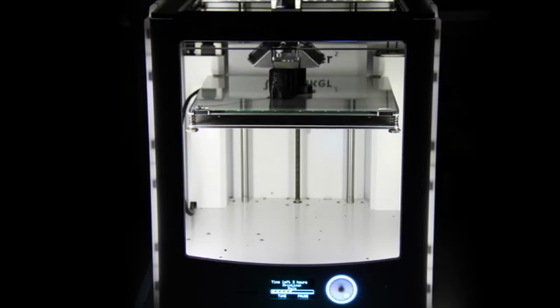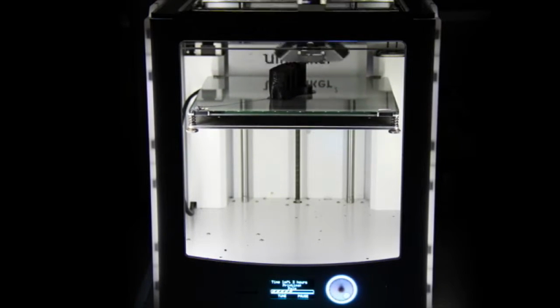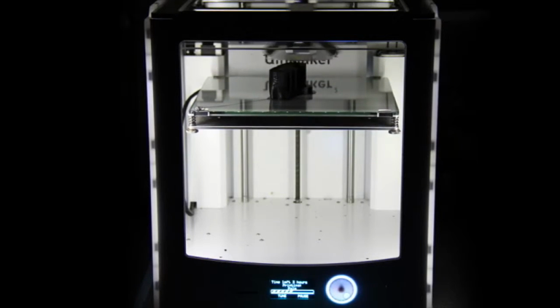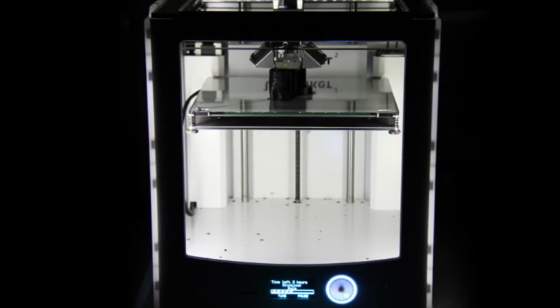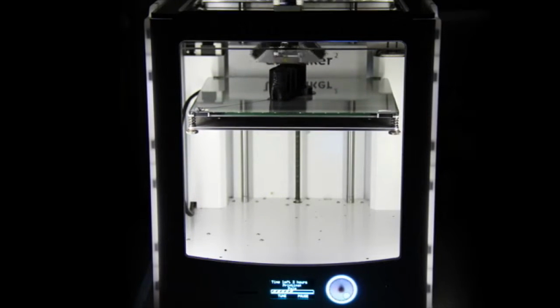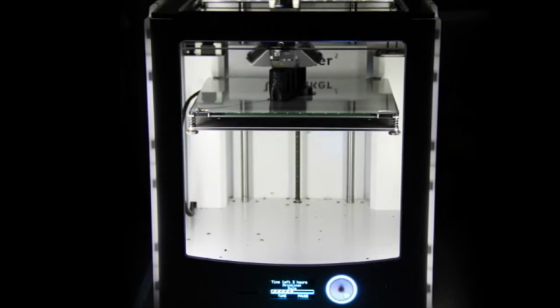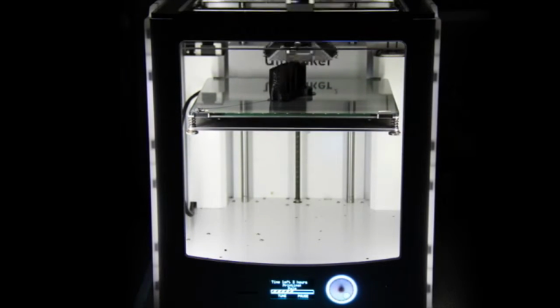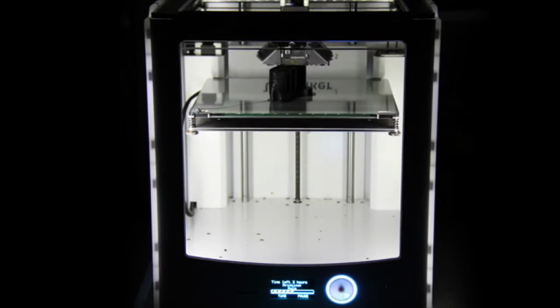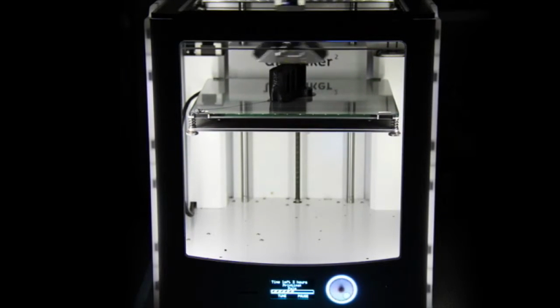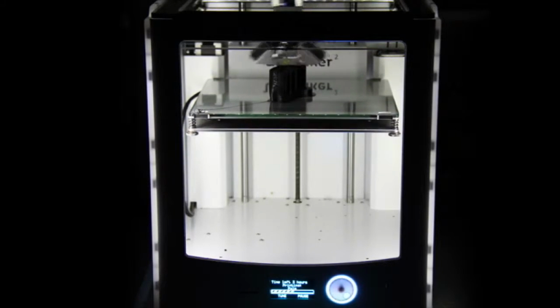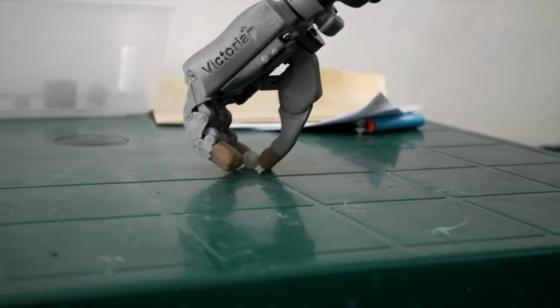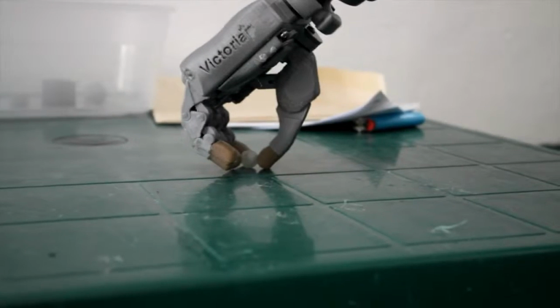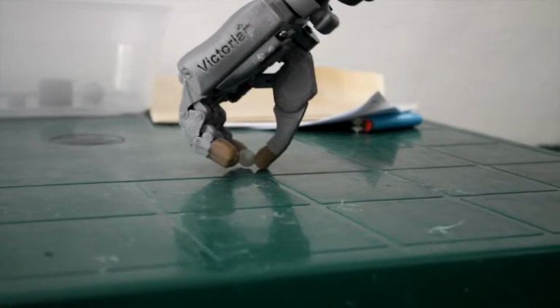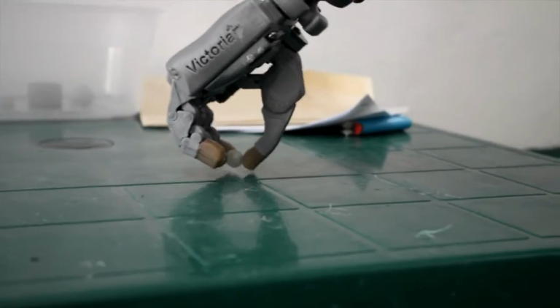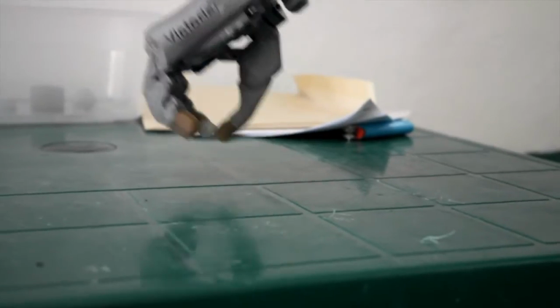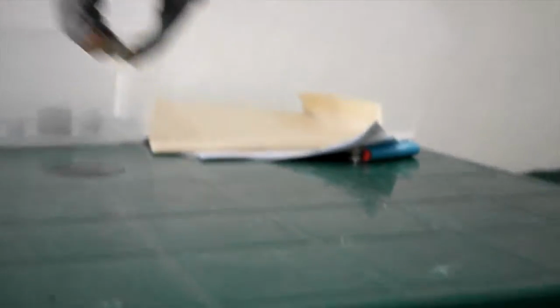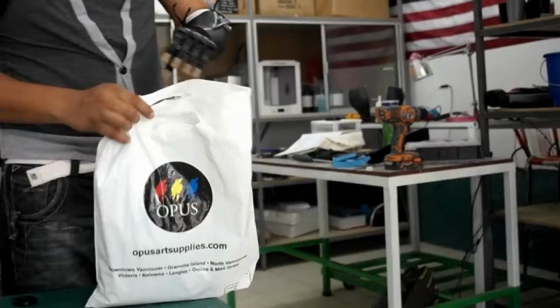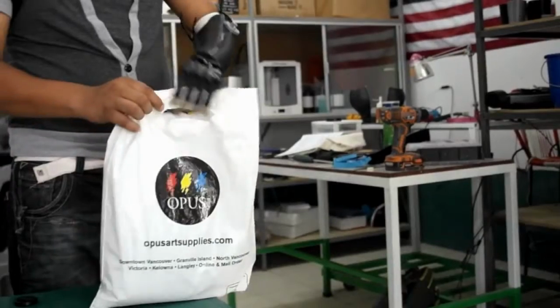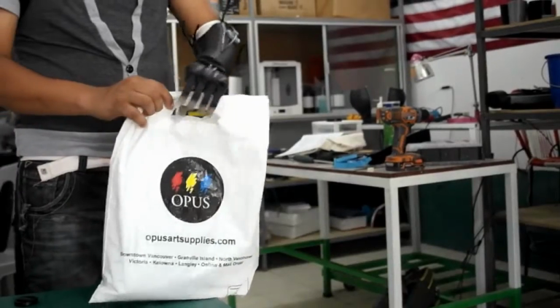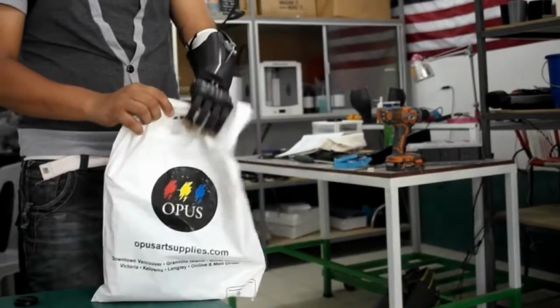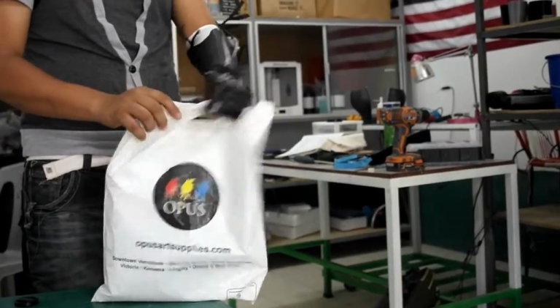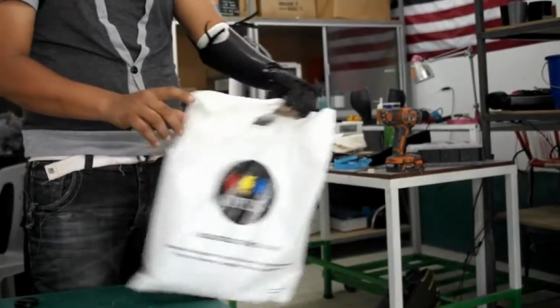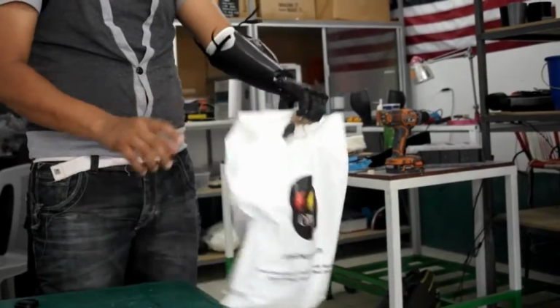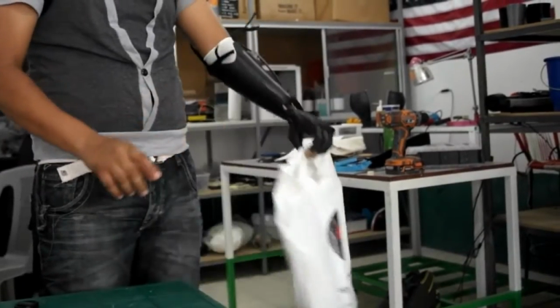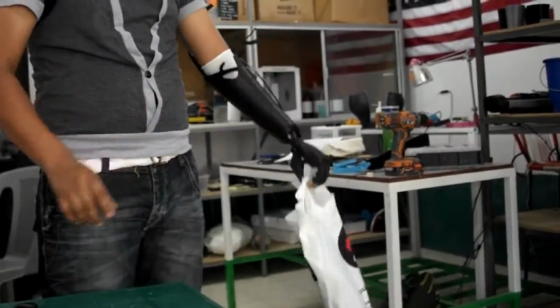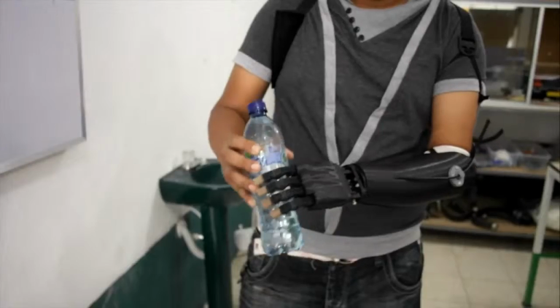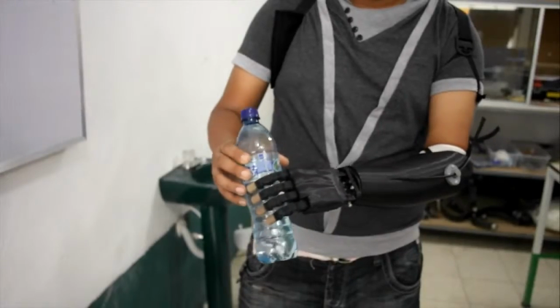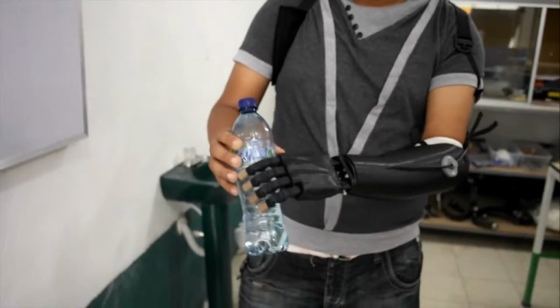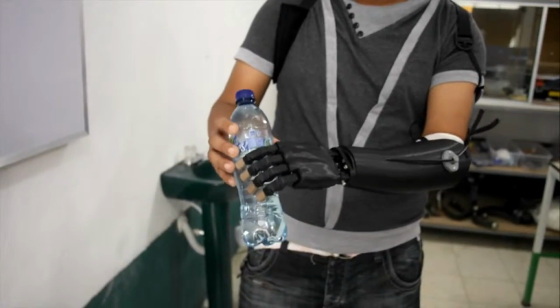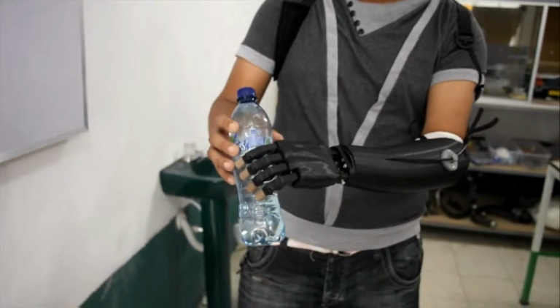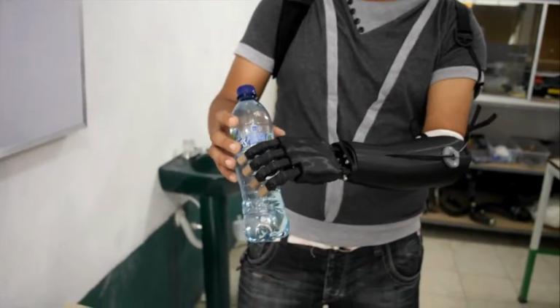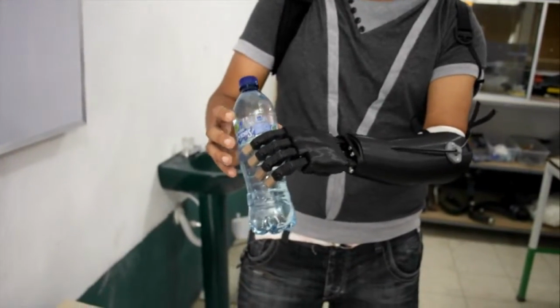By using 3D printing, we were able to create a low-cost prosthetic that has many features commonly found in advanced prosthetics on the market today.